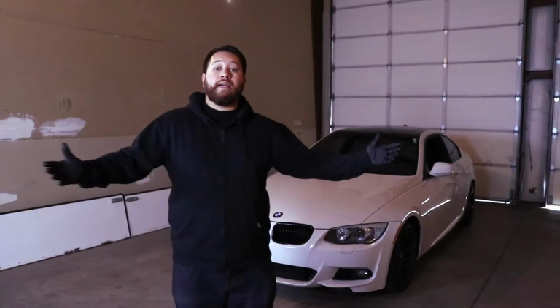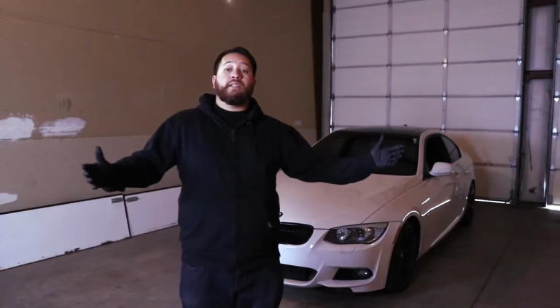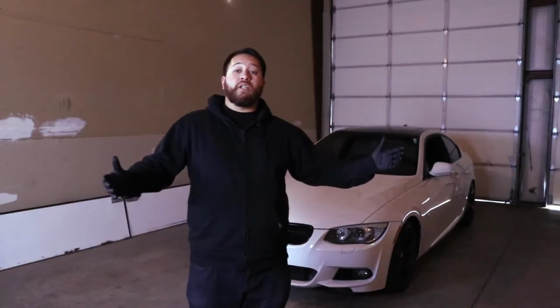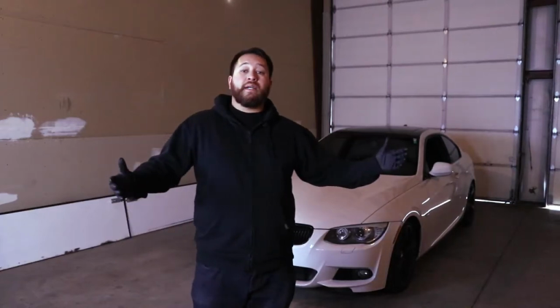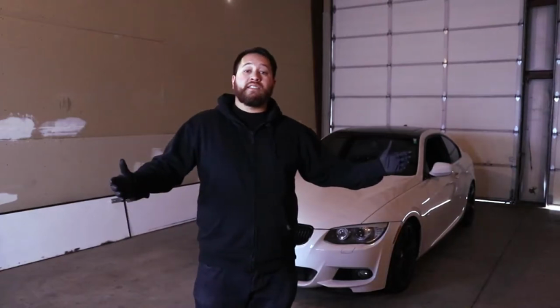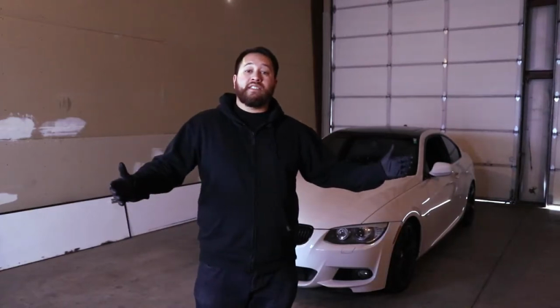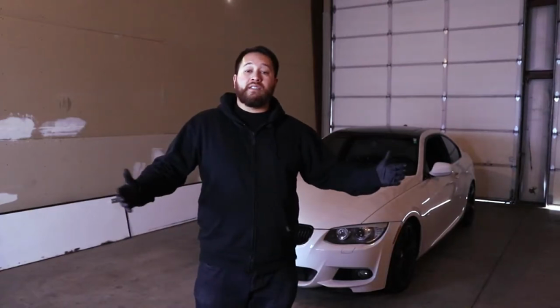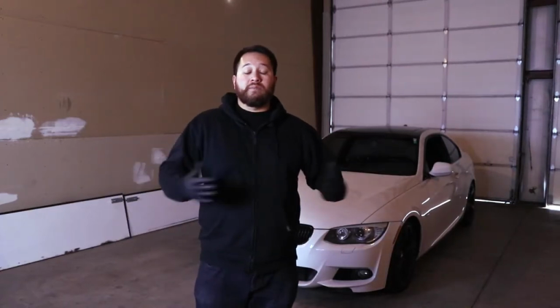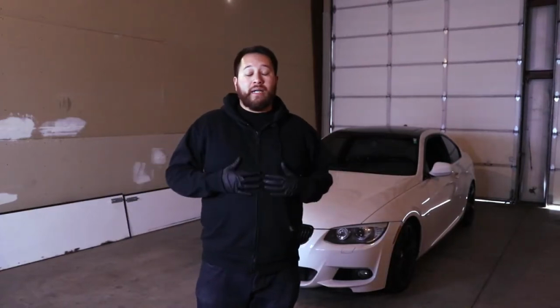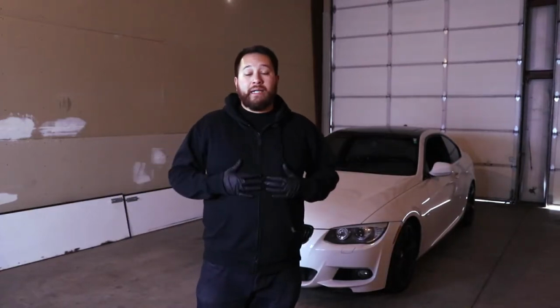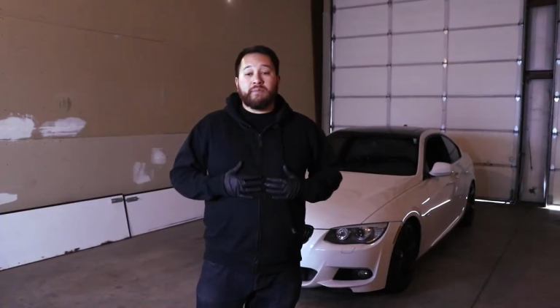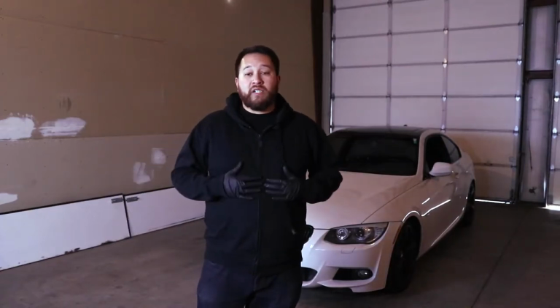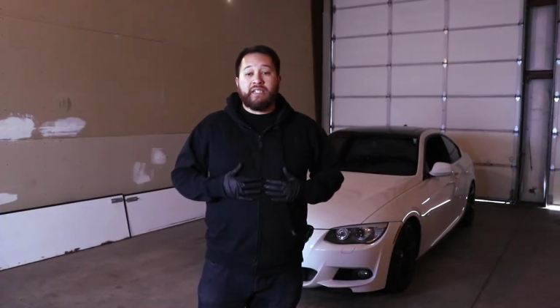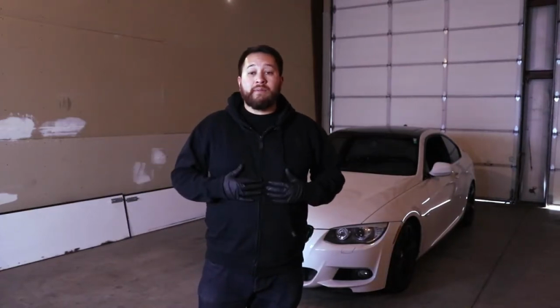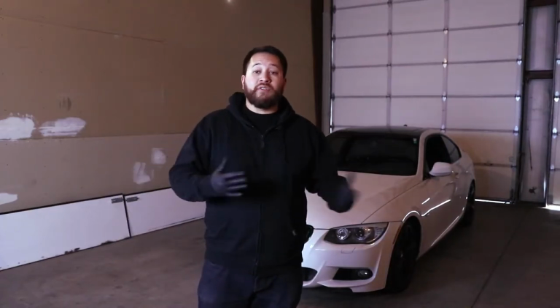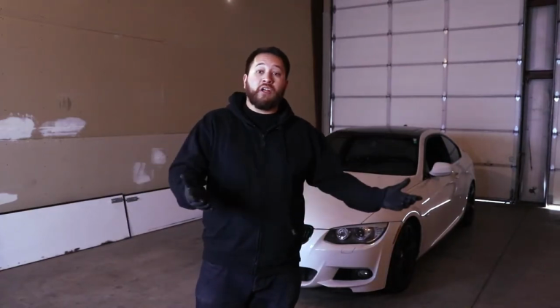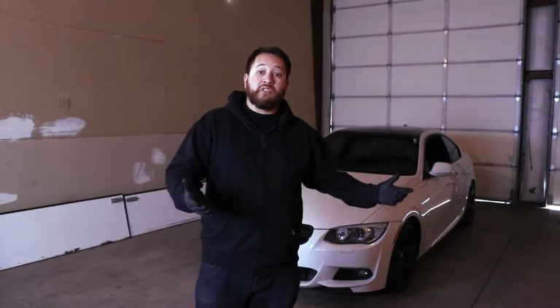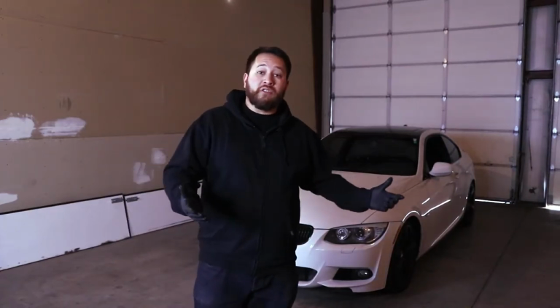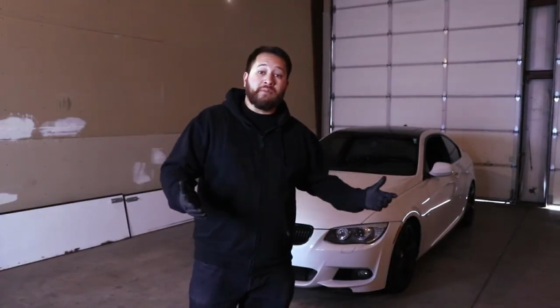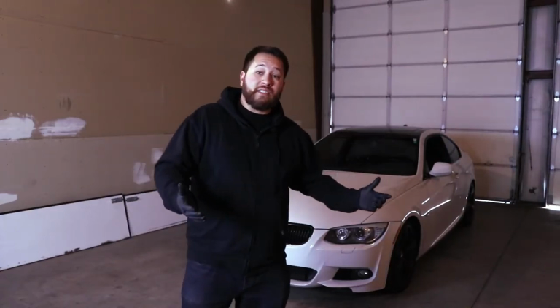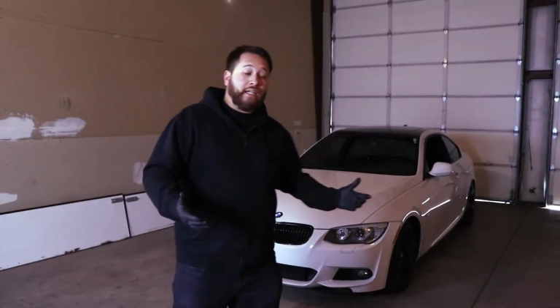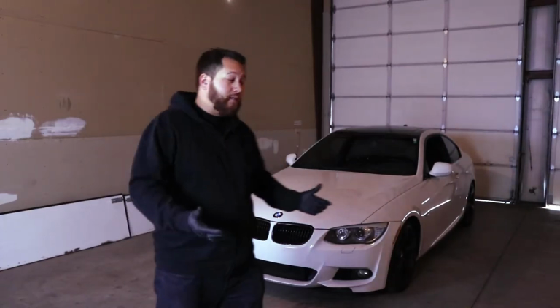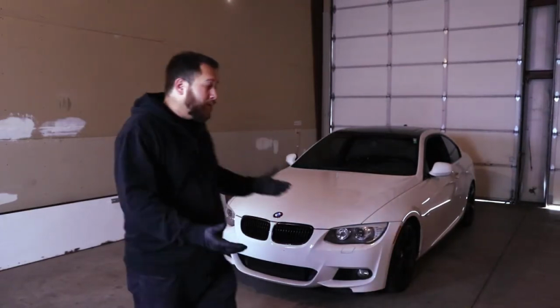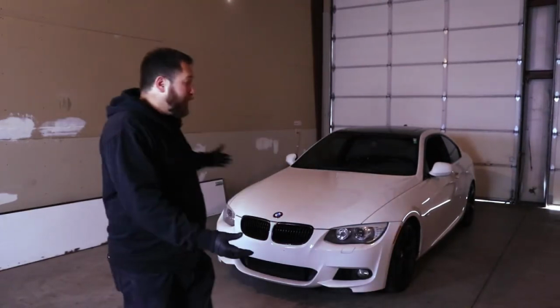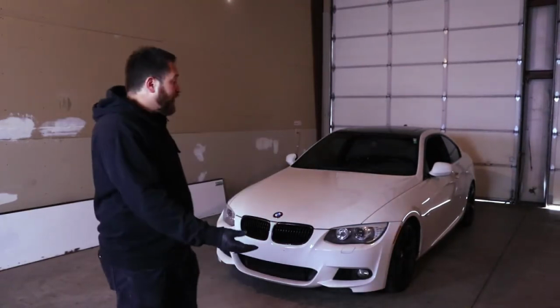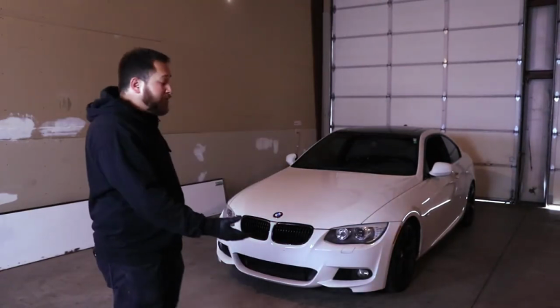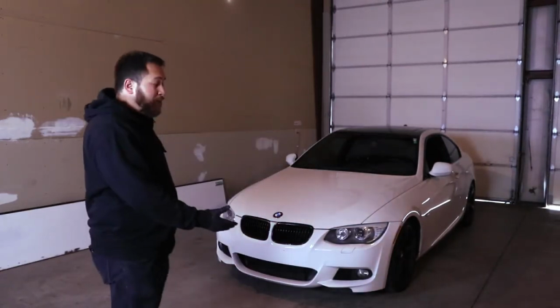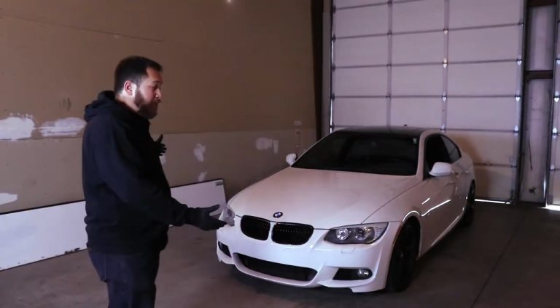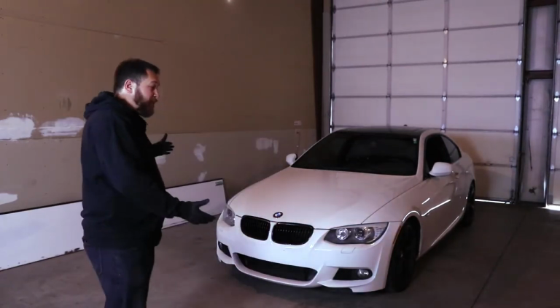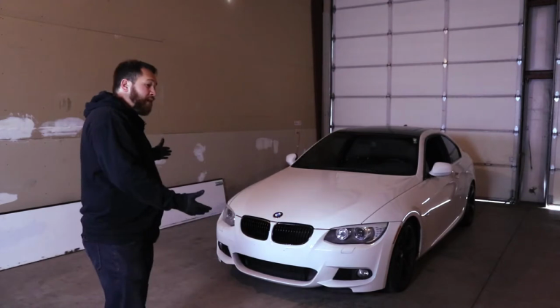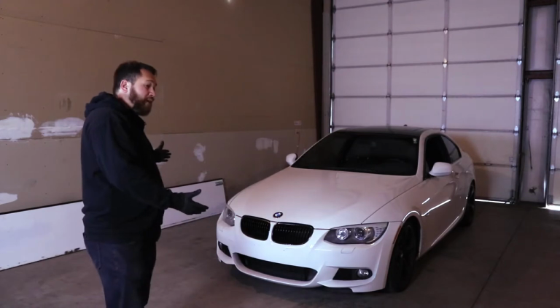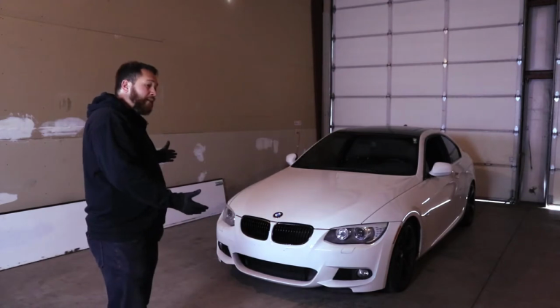Hey guys, welcome back to the channel. My name is Mark Scheme, and for those of you new to my channel, this is my 335i.